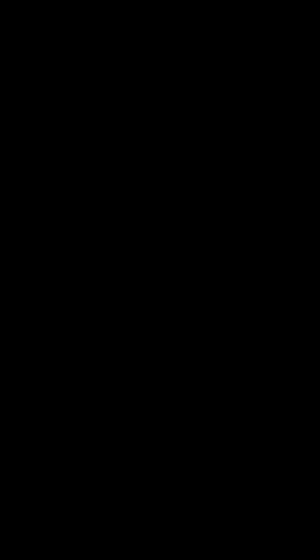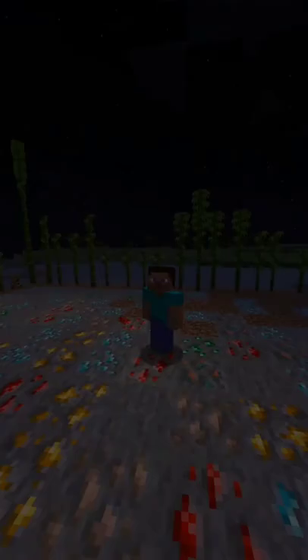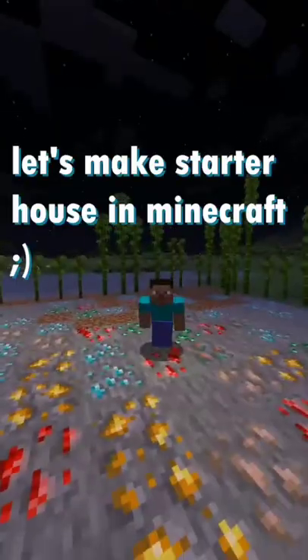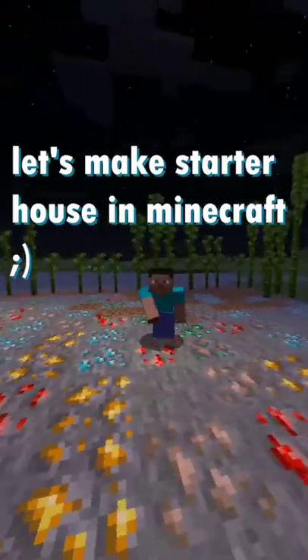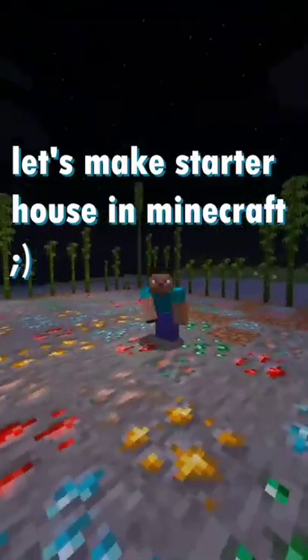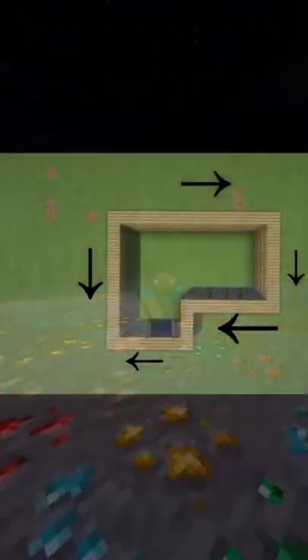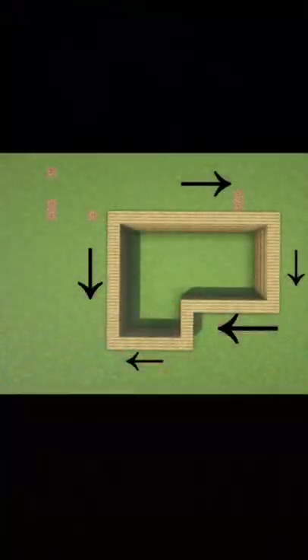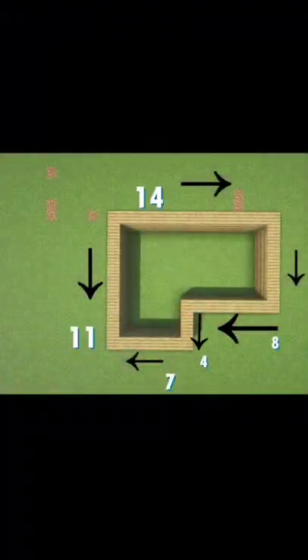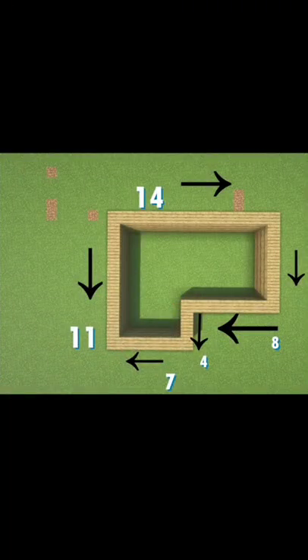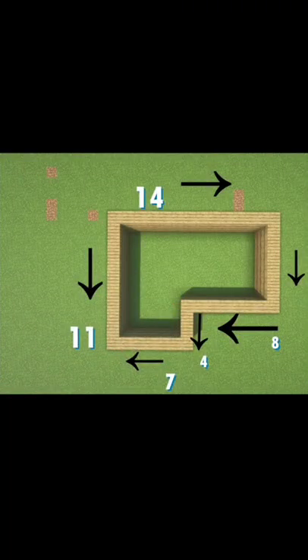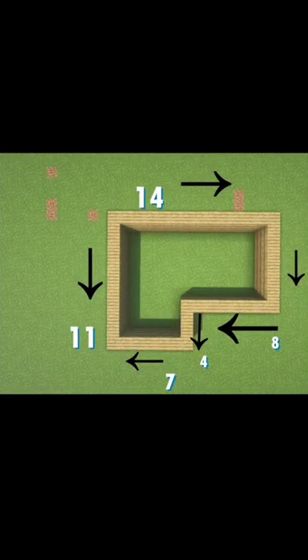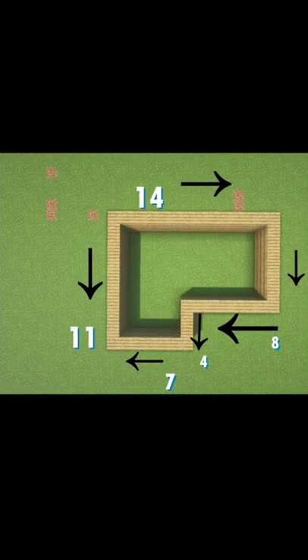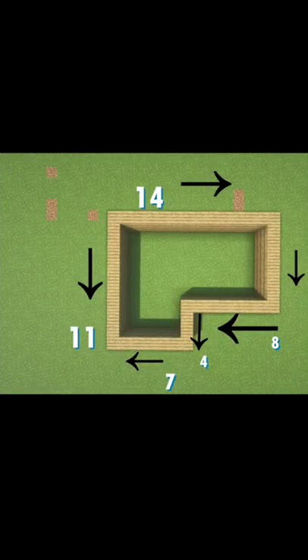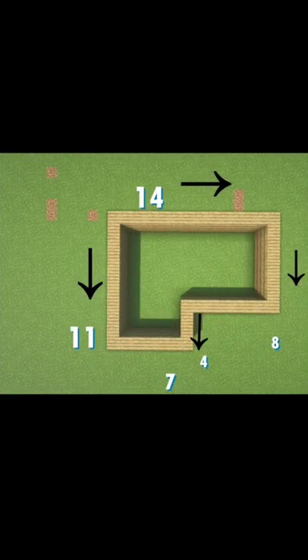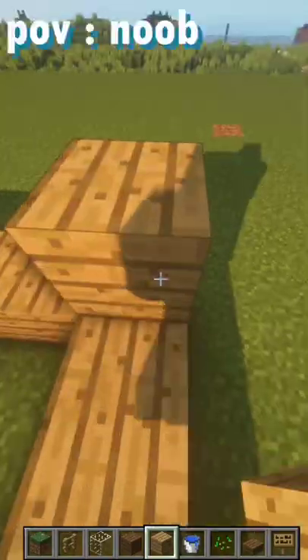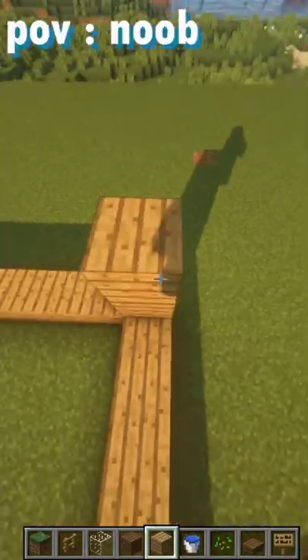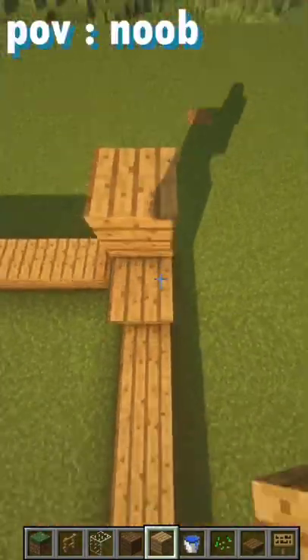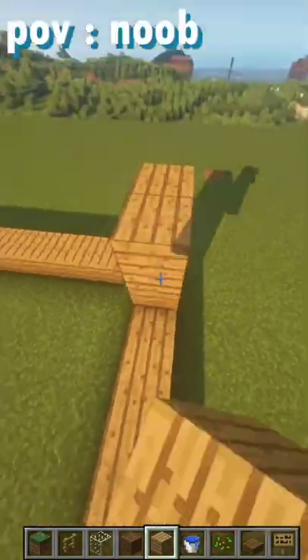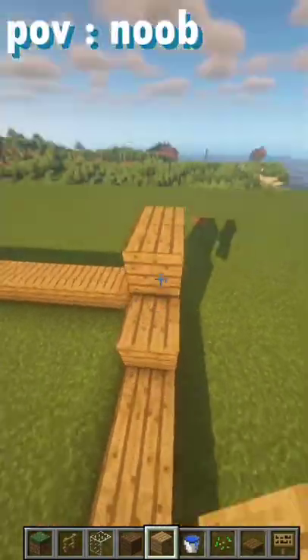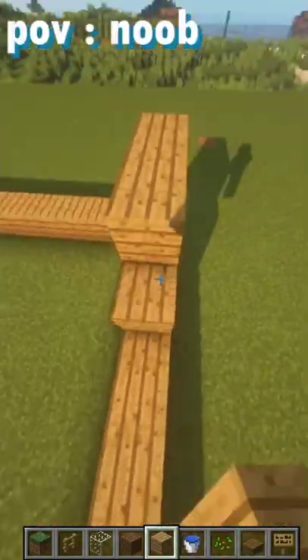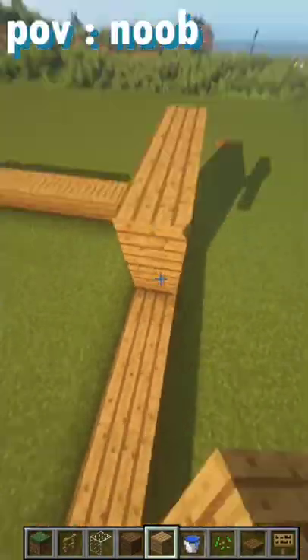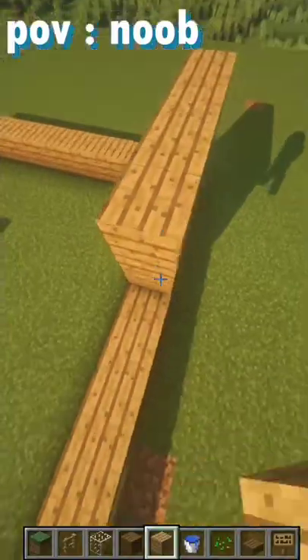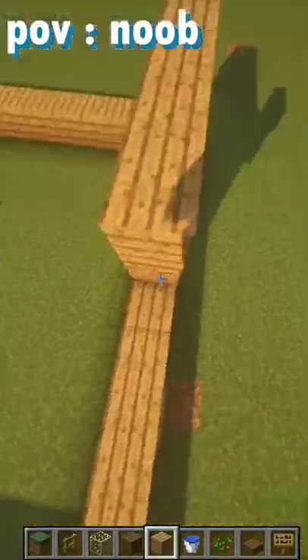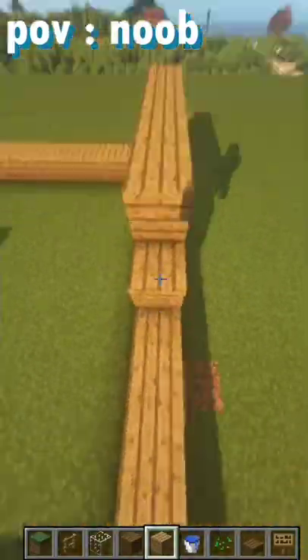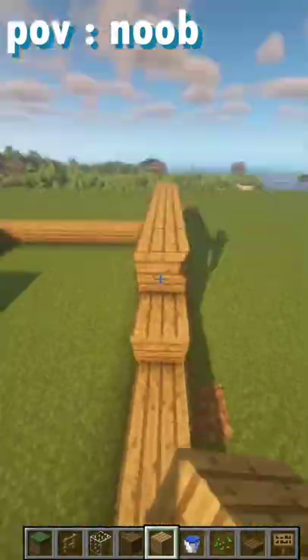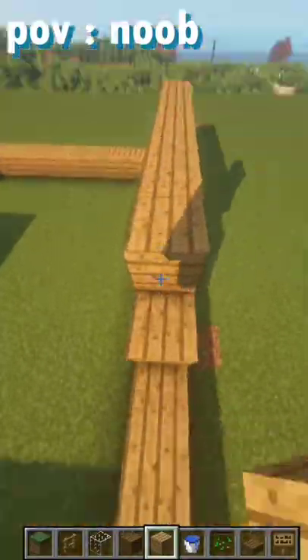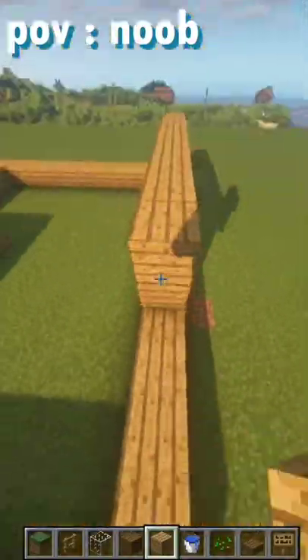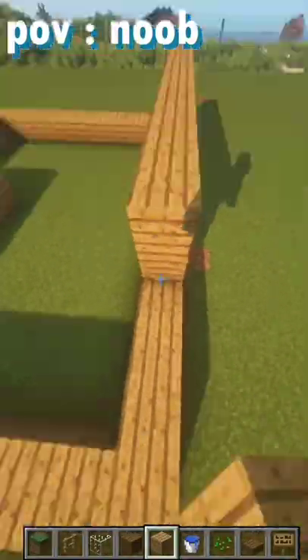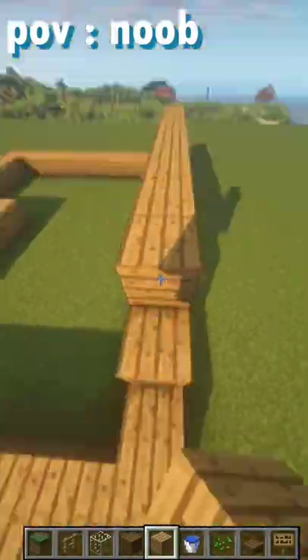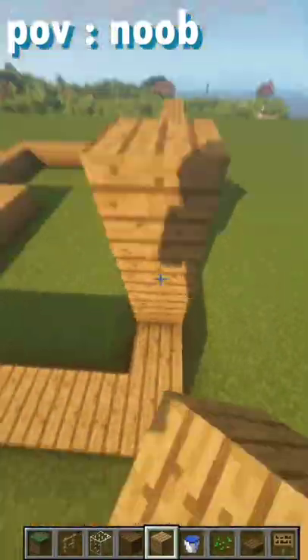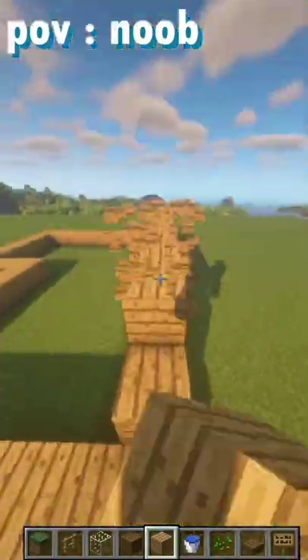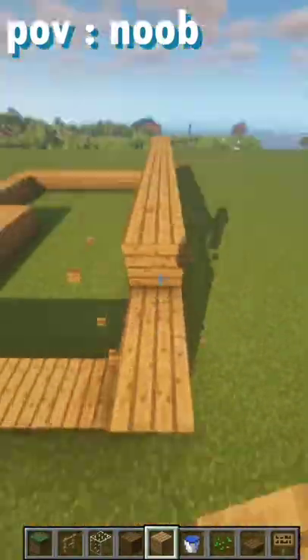Let's make a starter house in Minecraft. First, make the shape shown in the picture, make it three blocks high, and floor it with spruce wood.